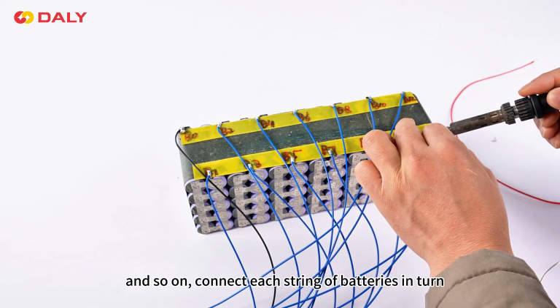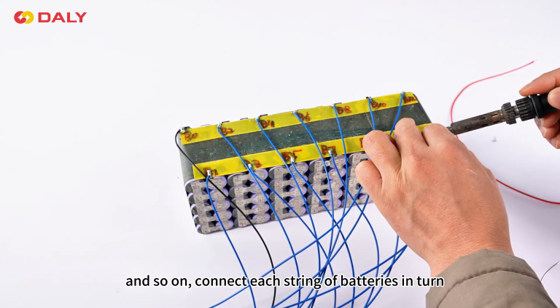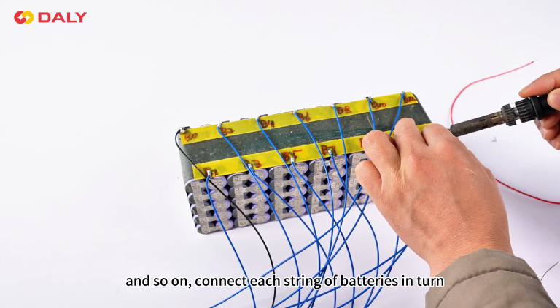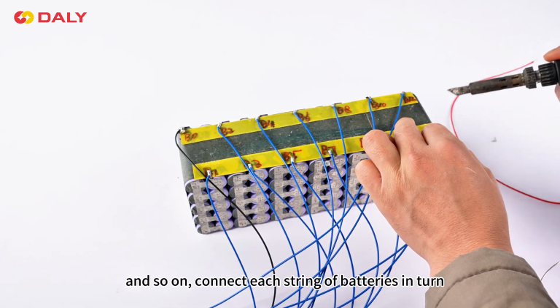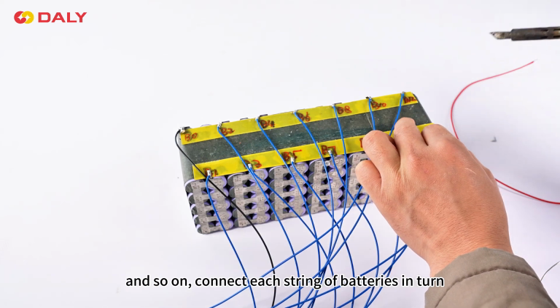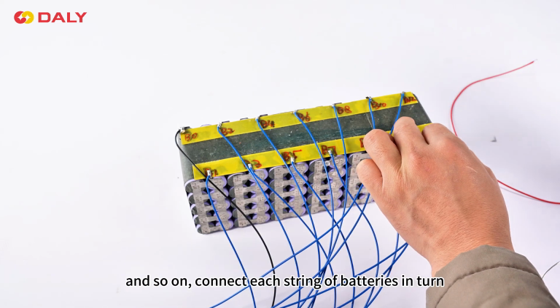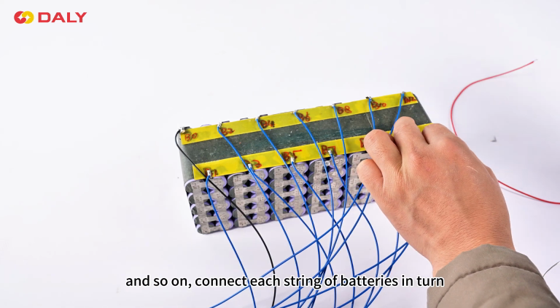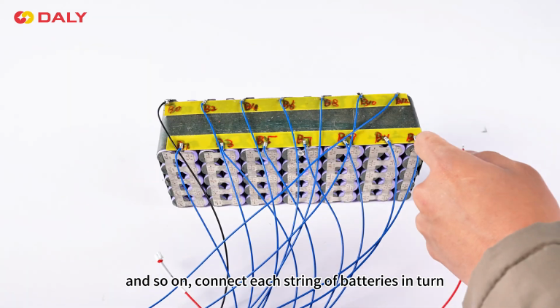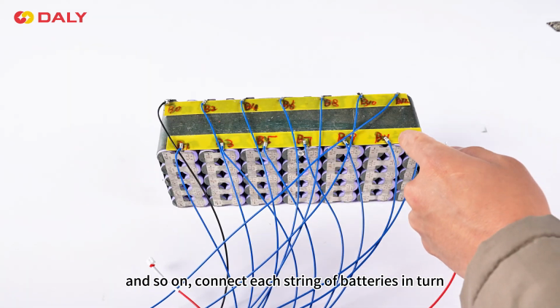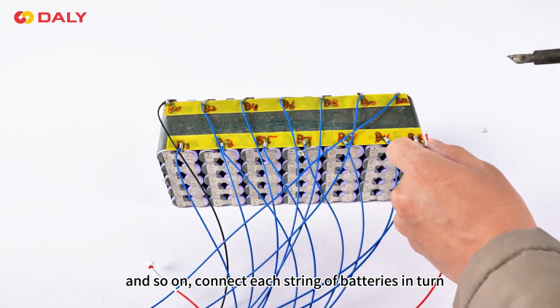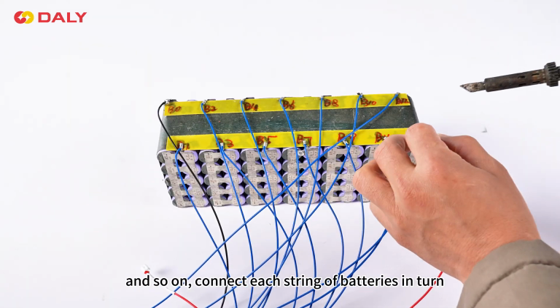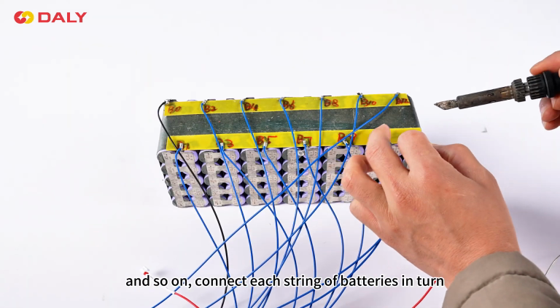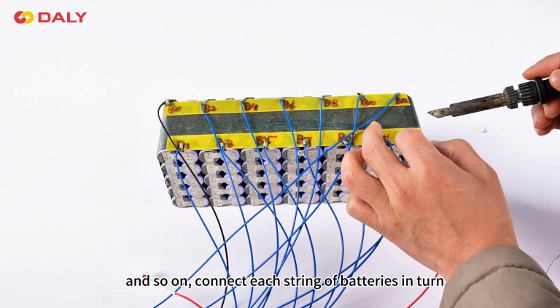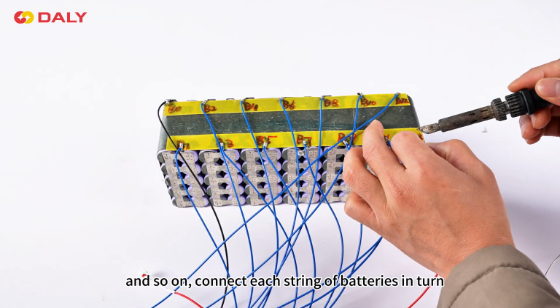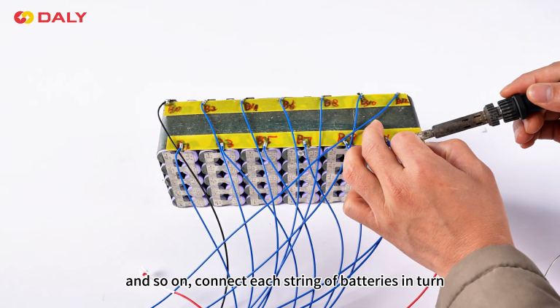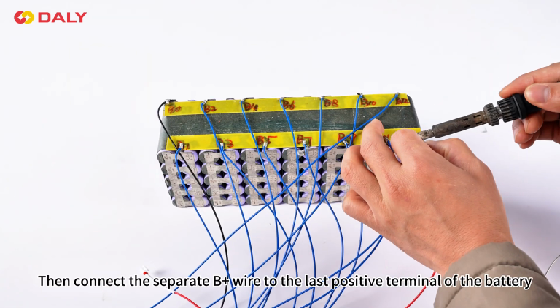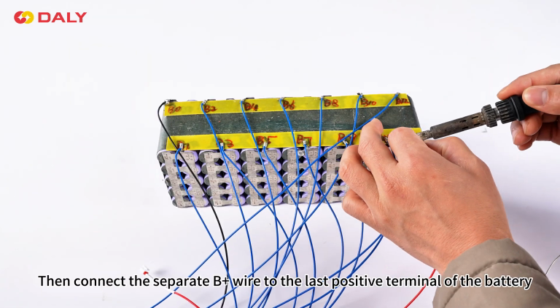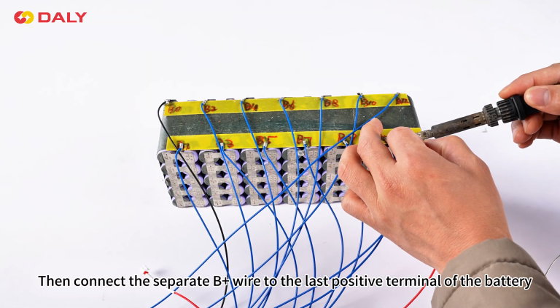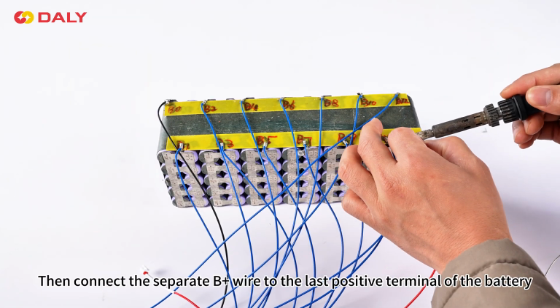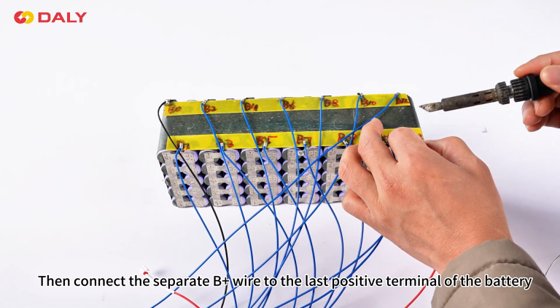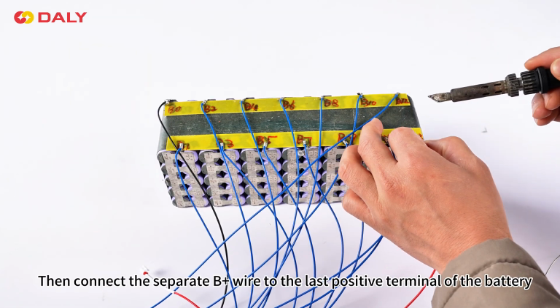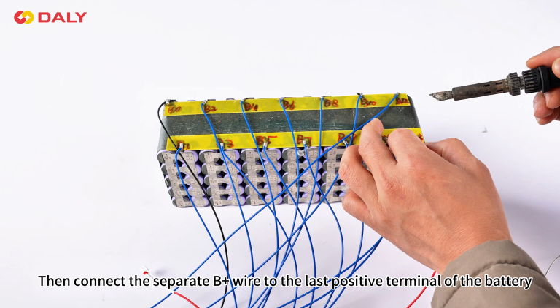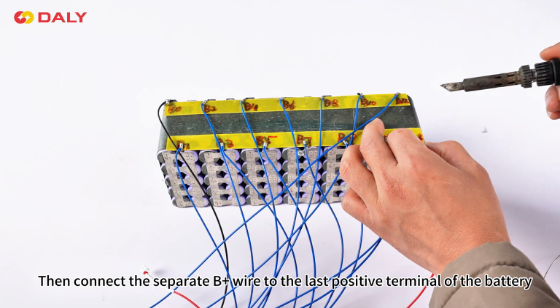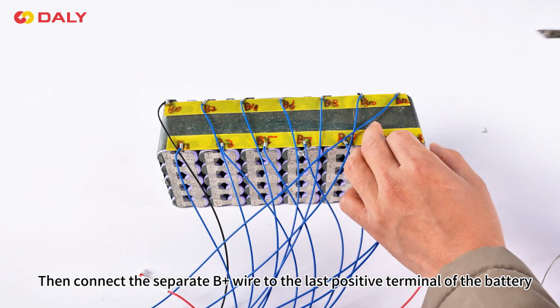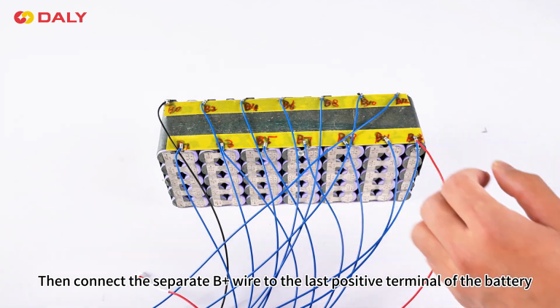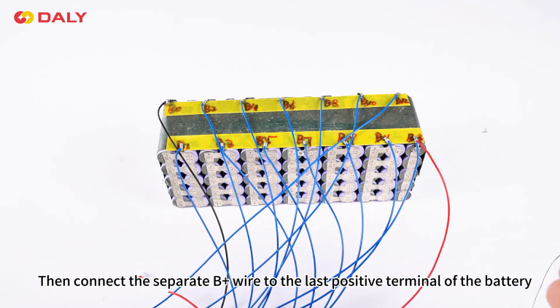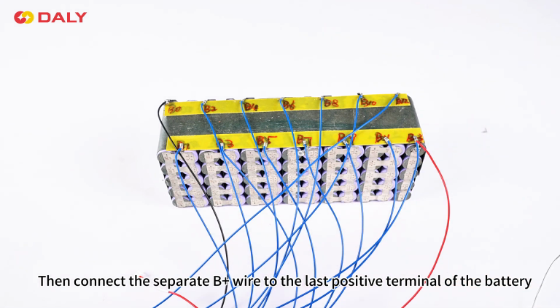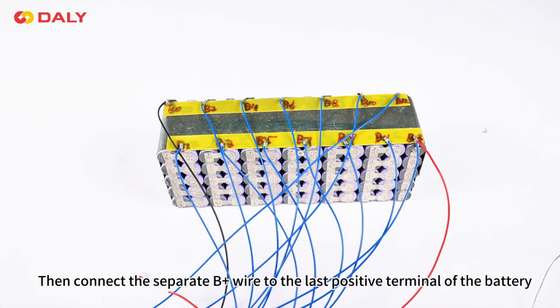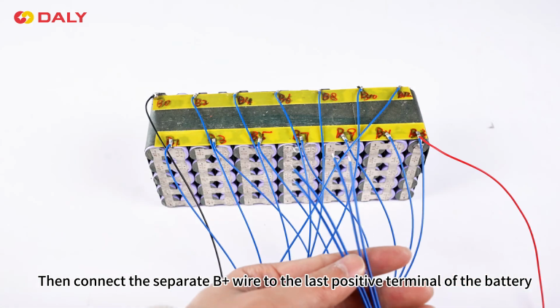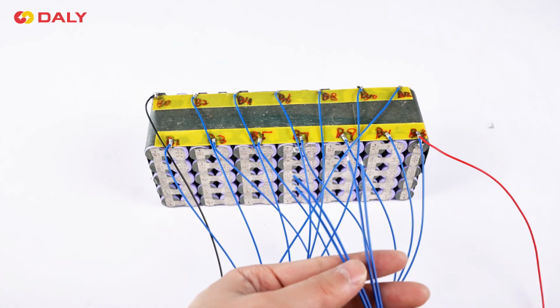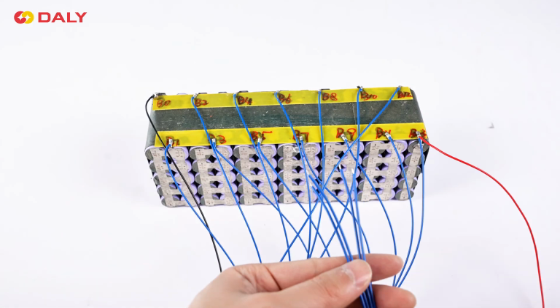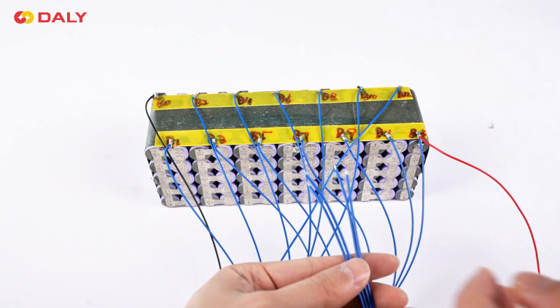And so on, connect each string of batteries in turn. Then connect the separate B+ wire to the last positive terminal of the battery.